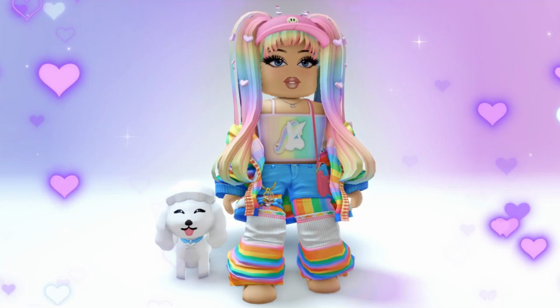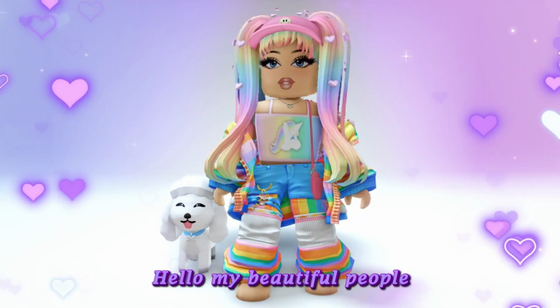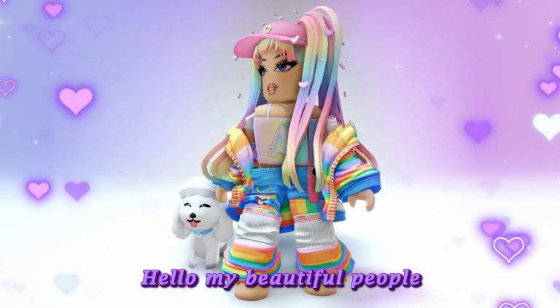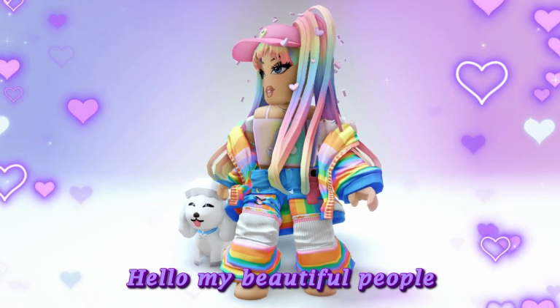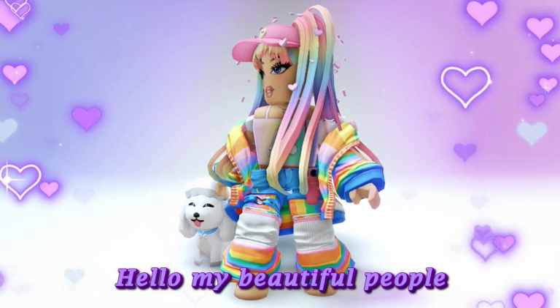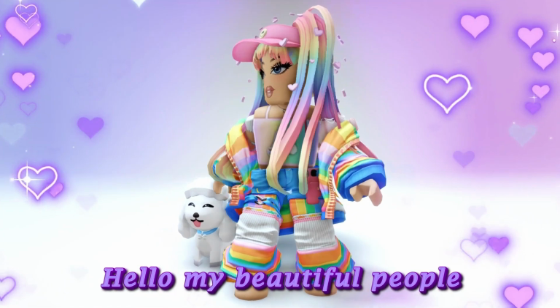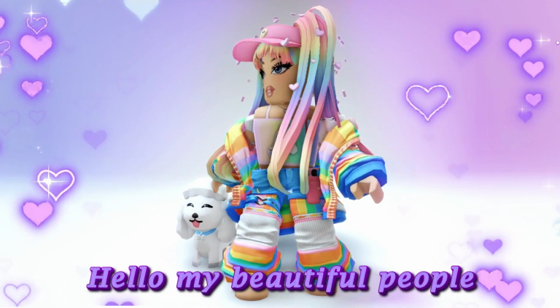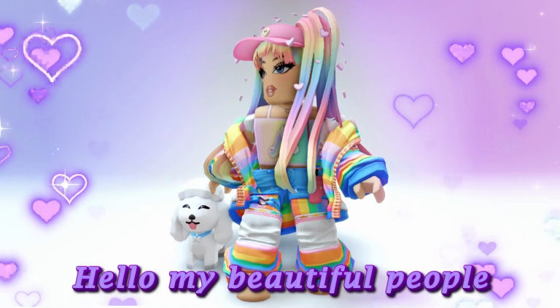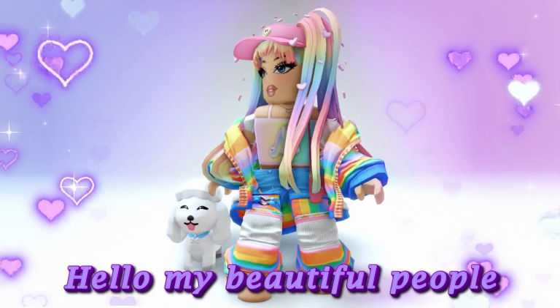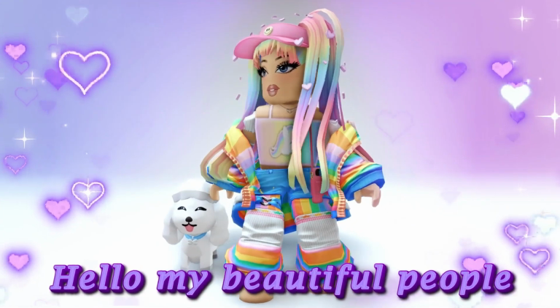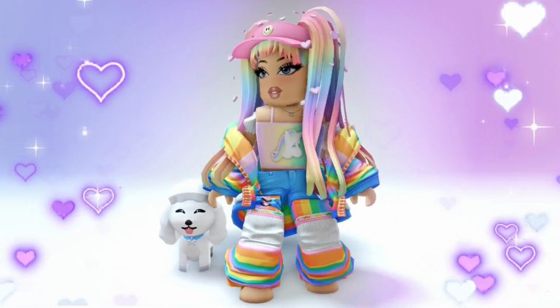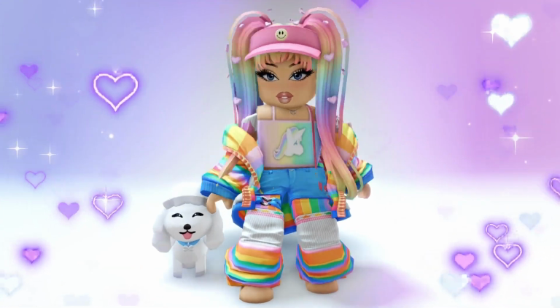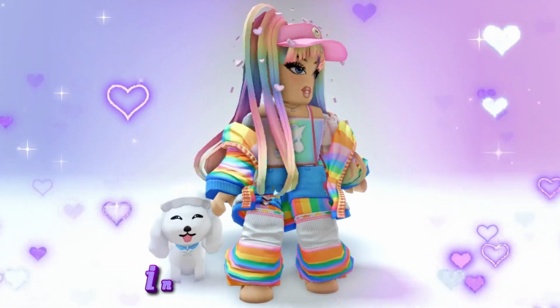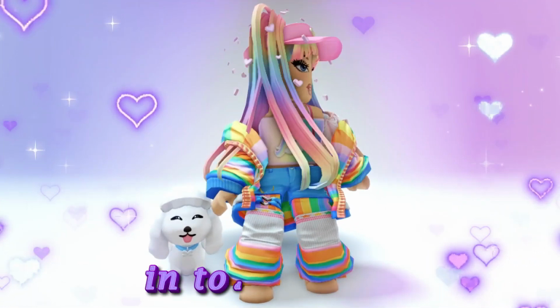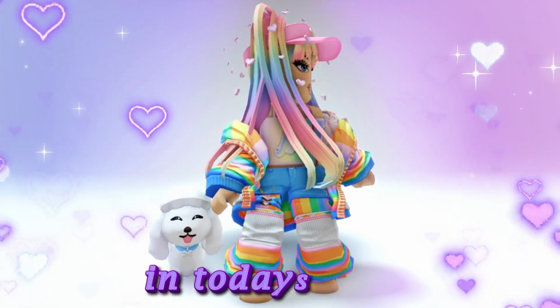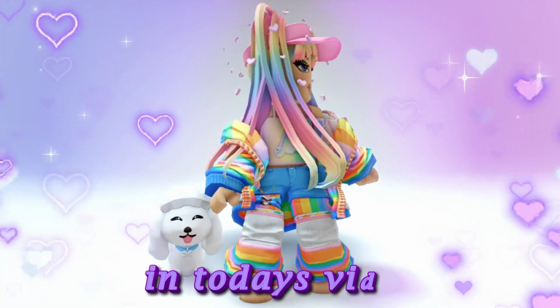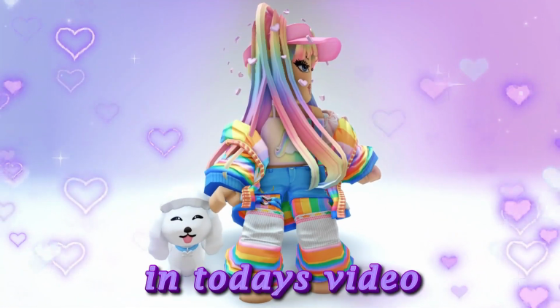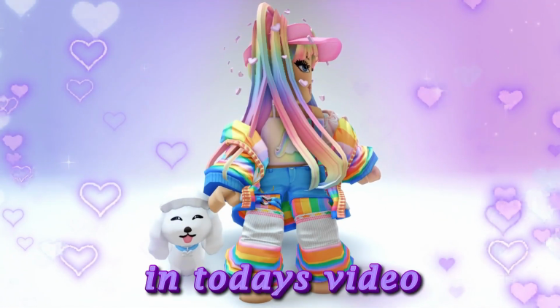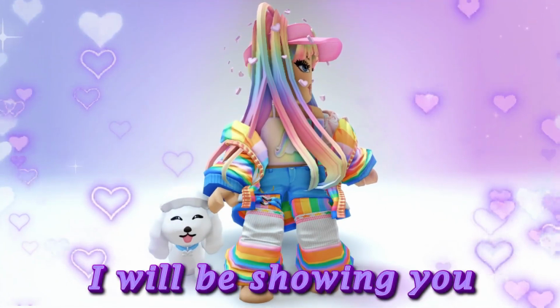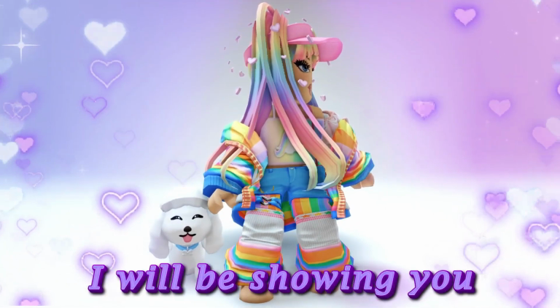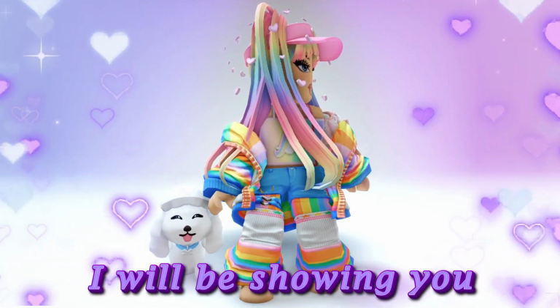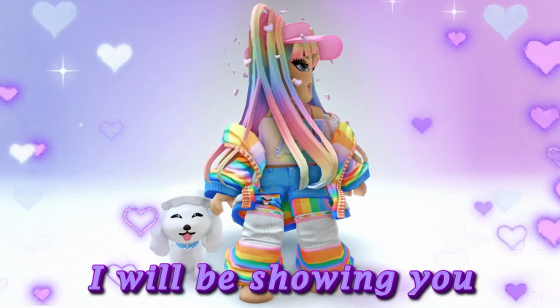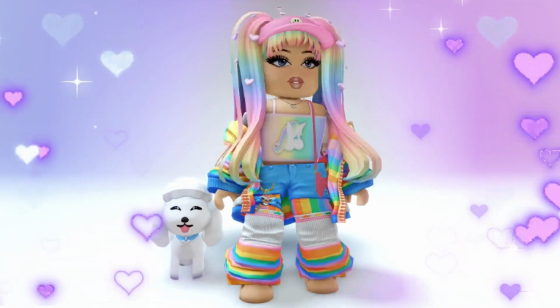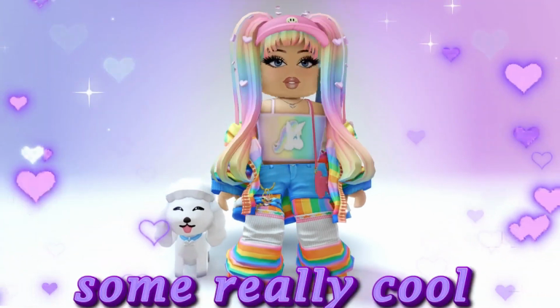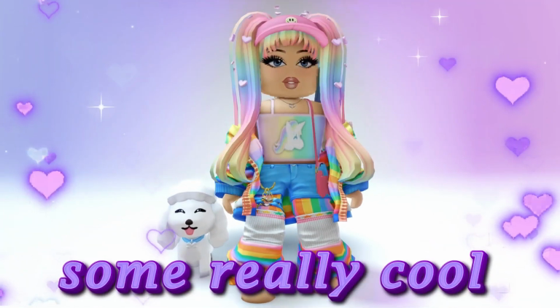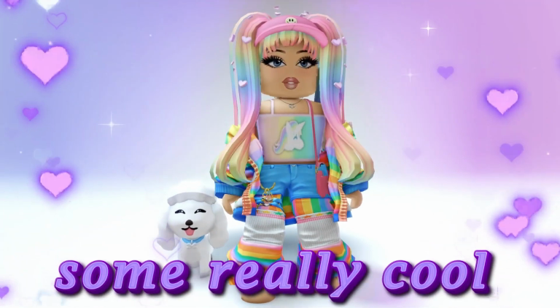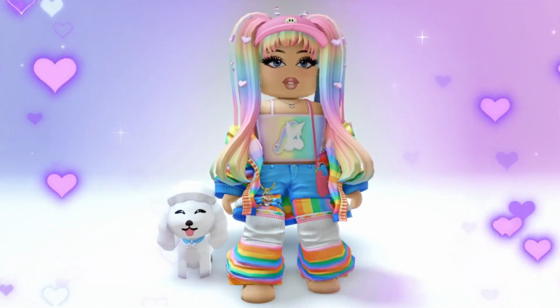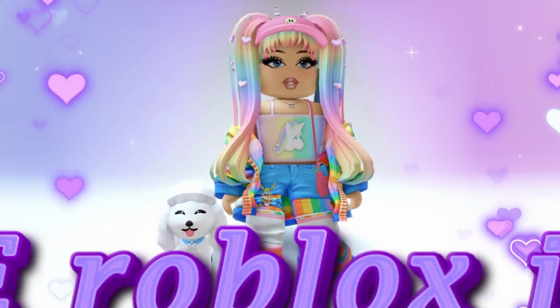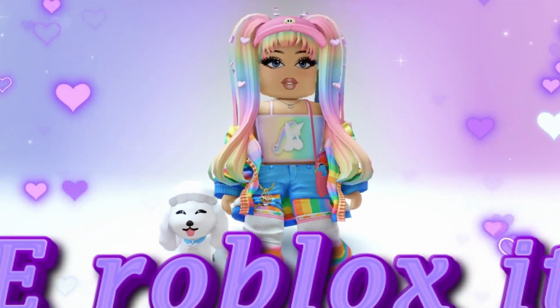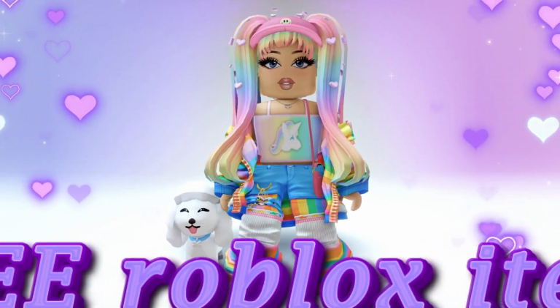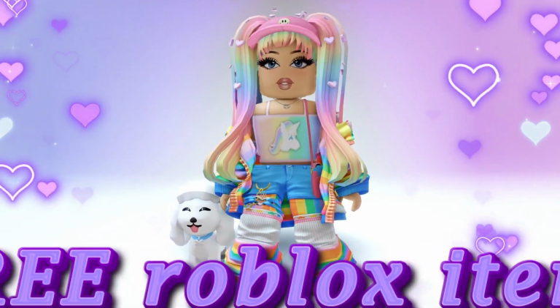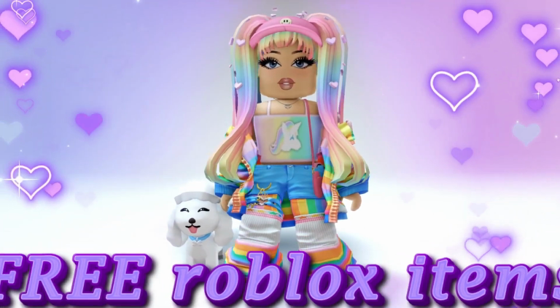Hello my beautiful people. In today's video I will be showing you some really cool free Roblox items.